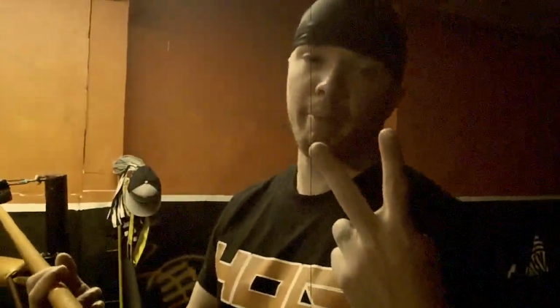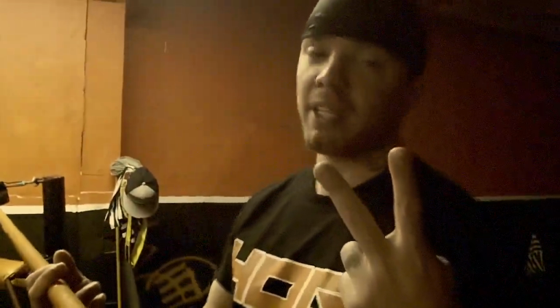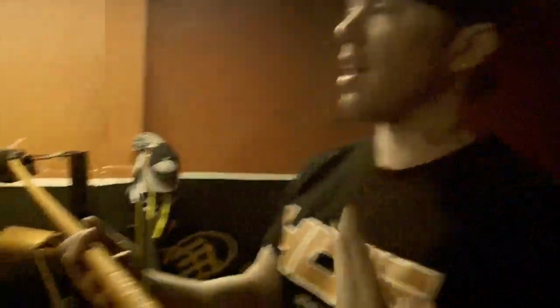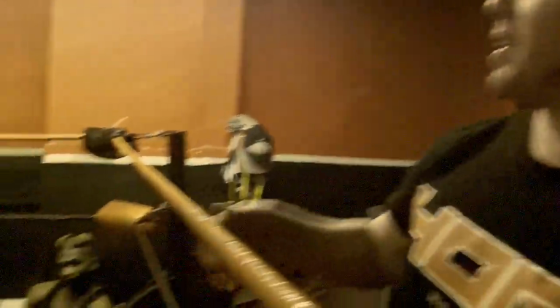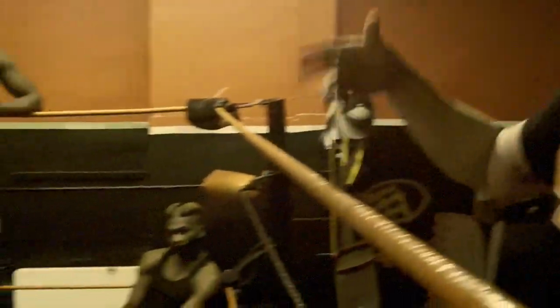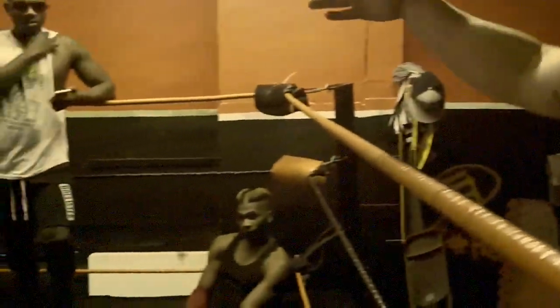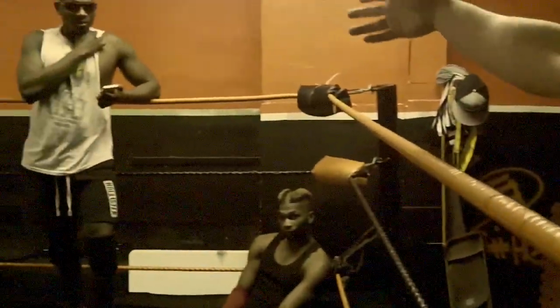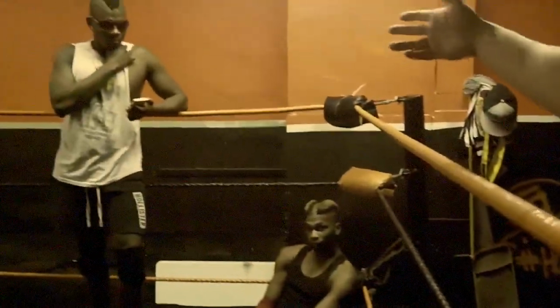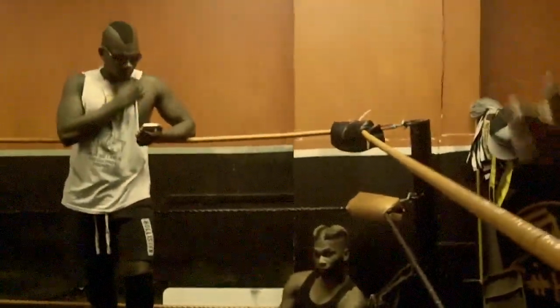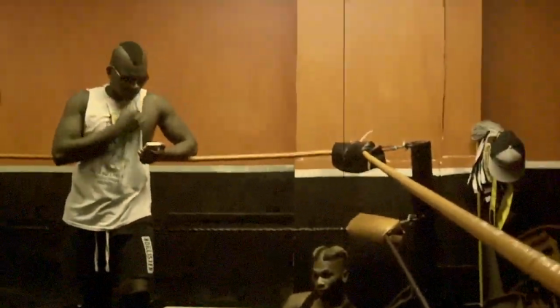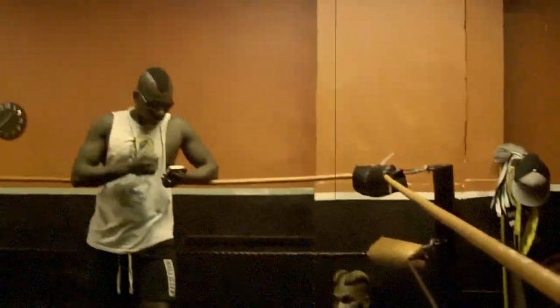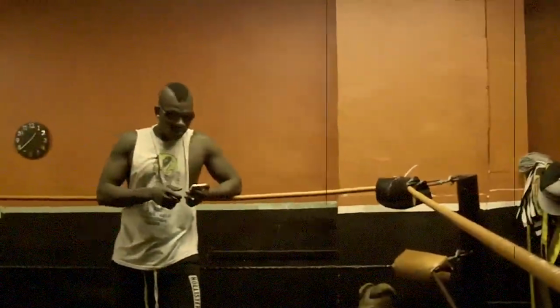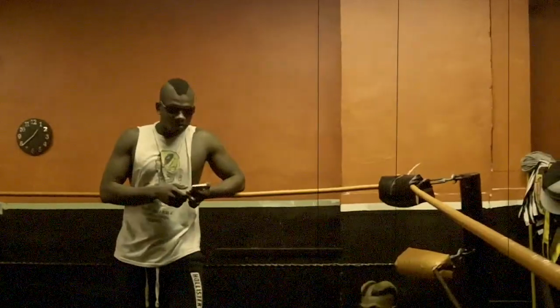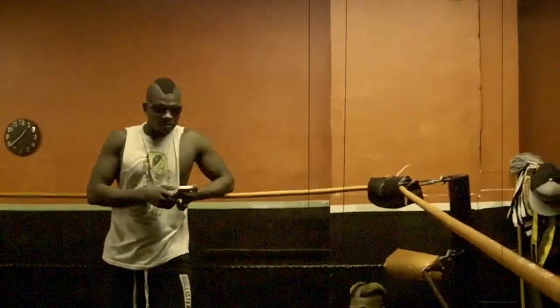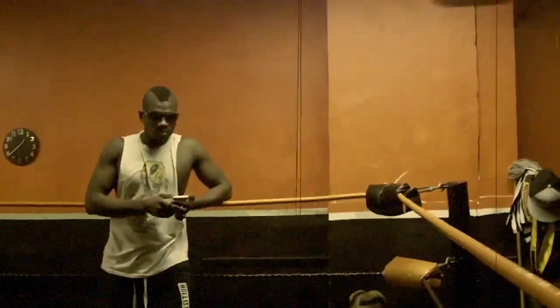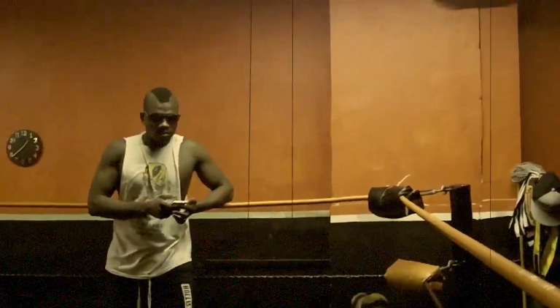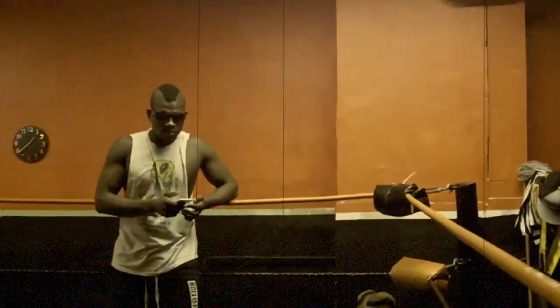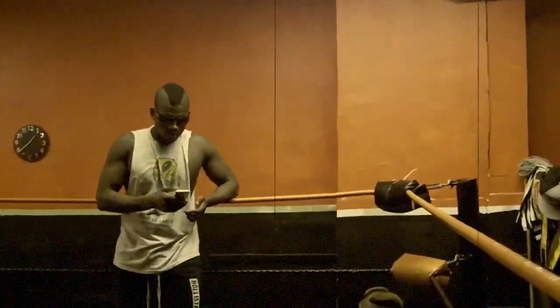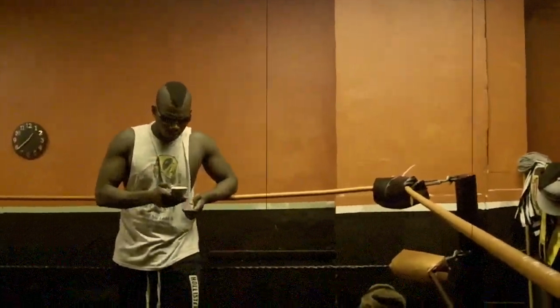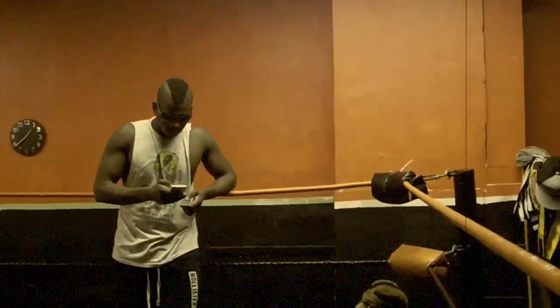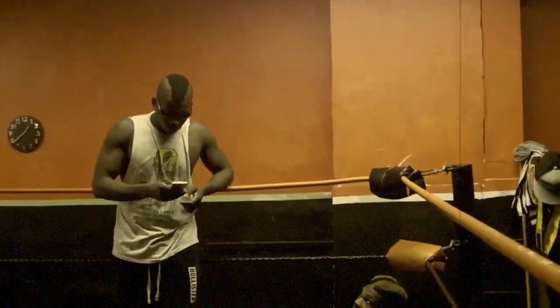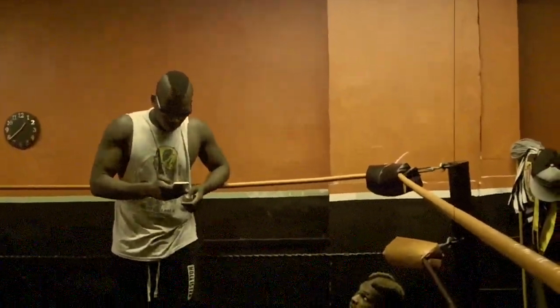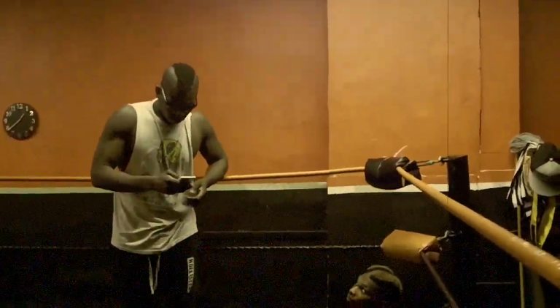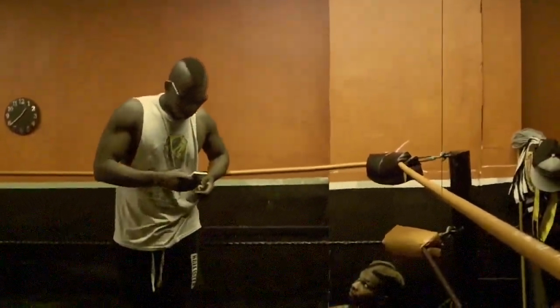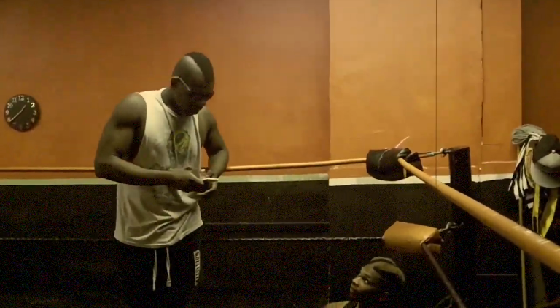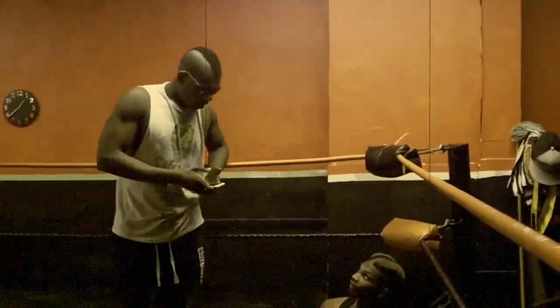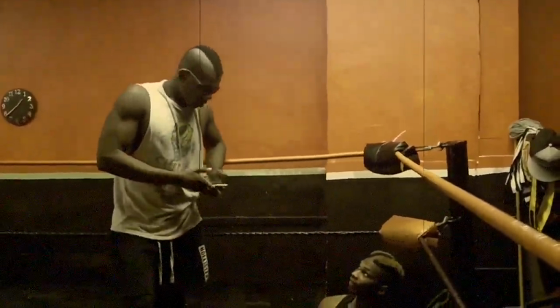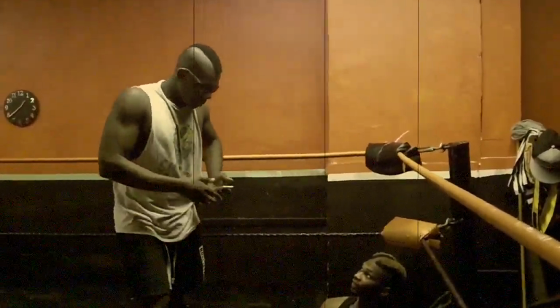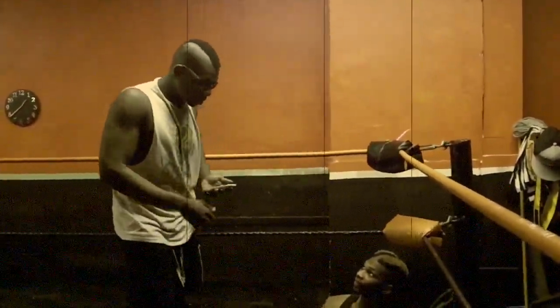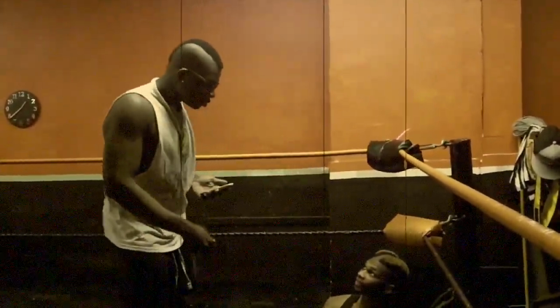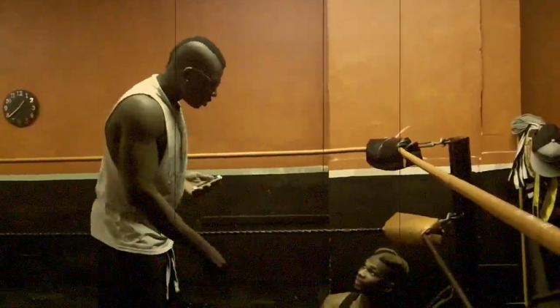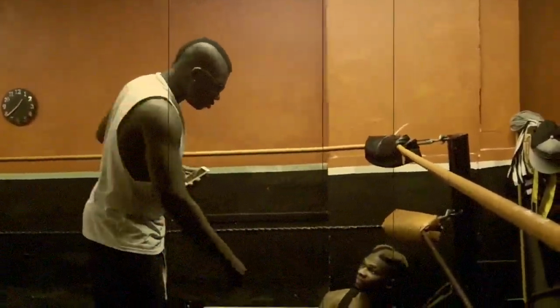Peace out, guys. Say bye to my boy Brian Excel, always holding me down. I'm going to see you on Tuesday.